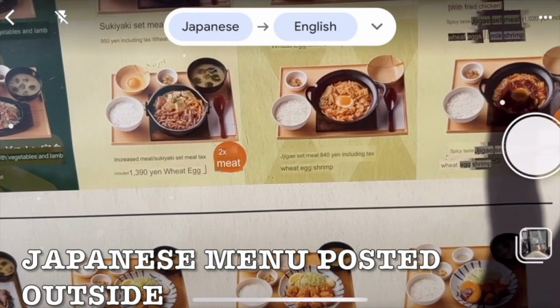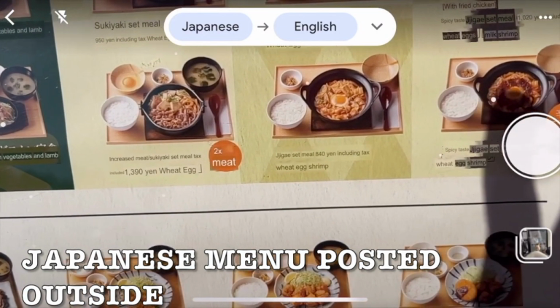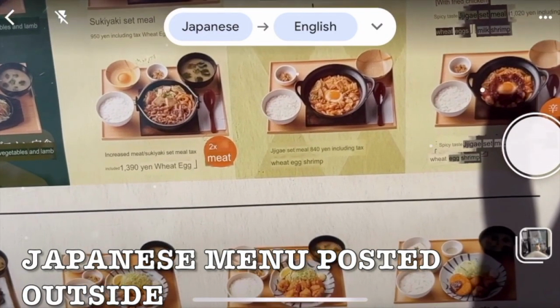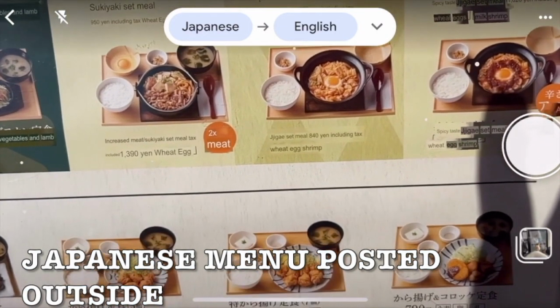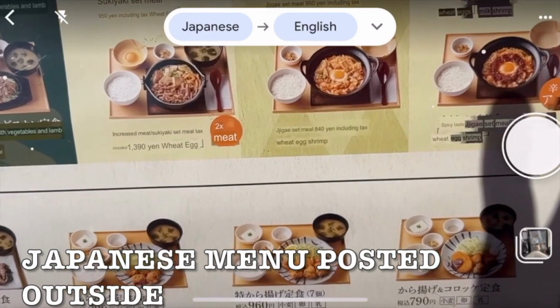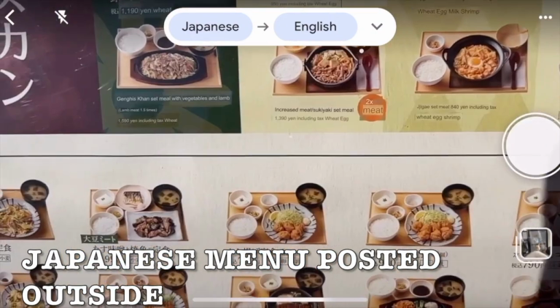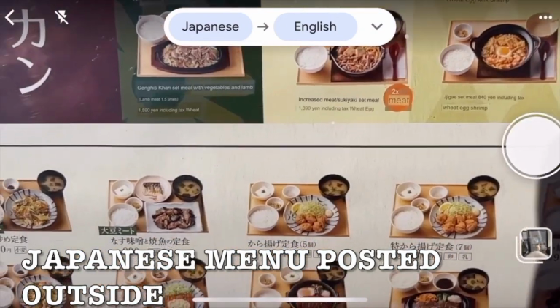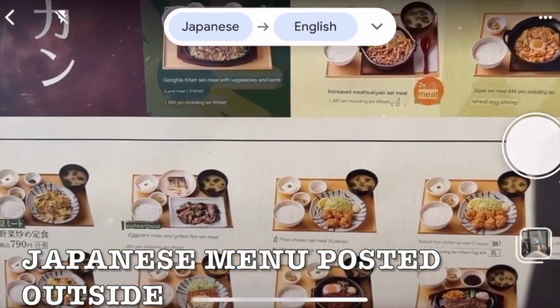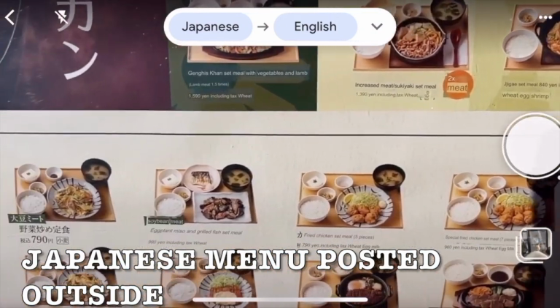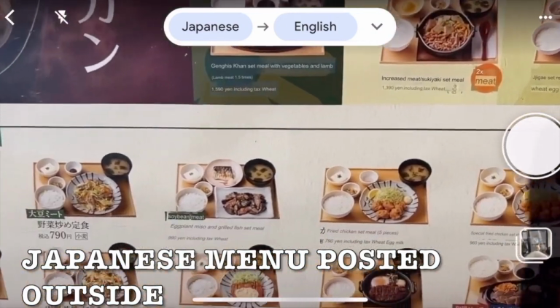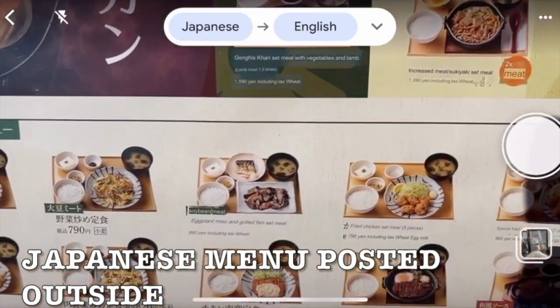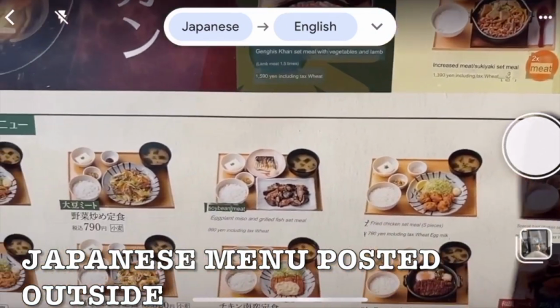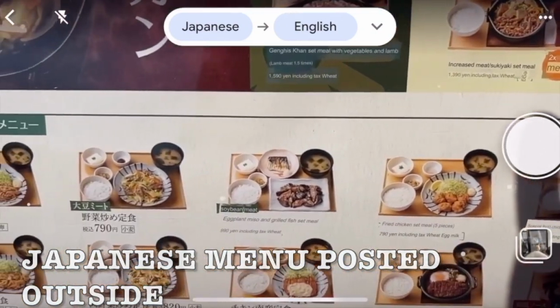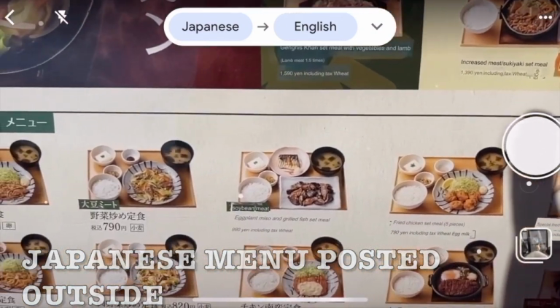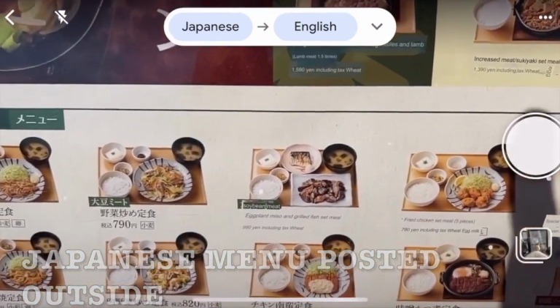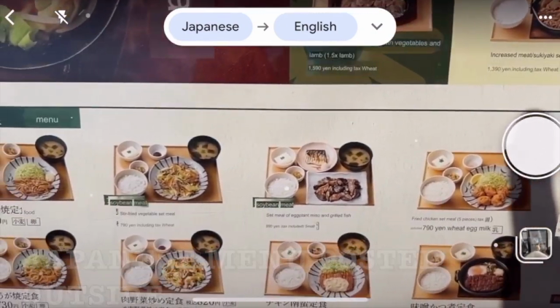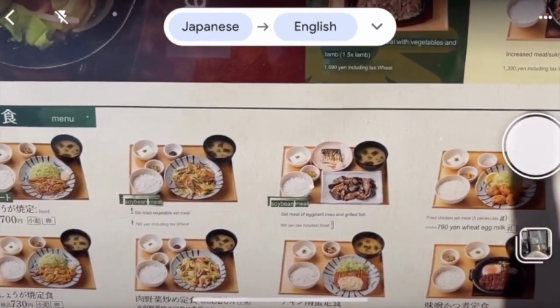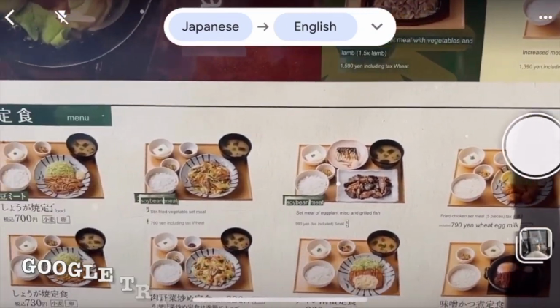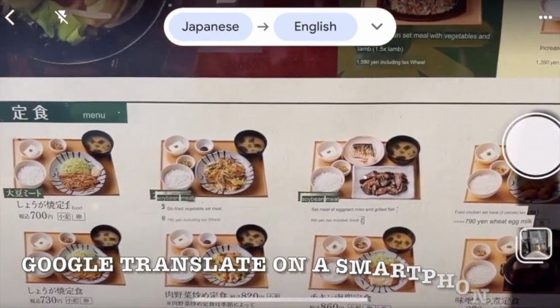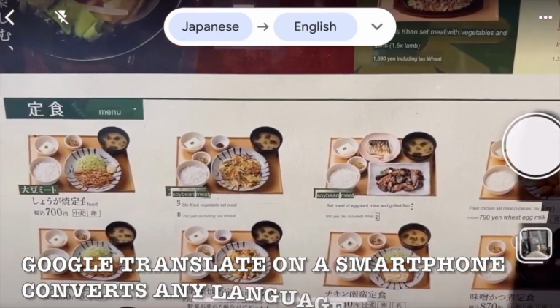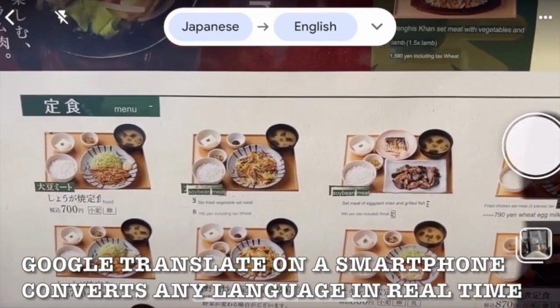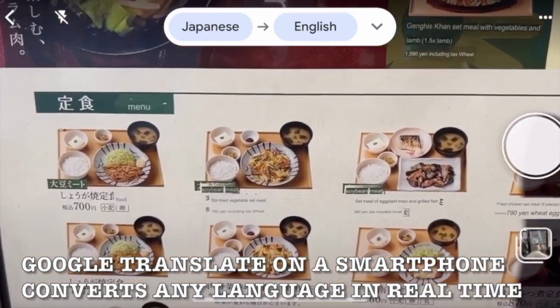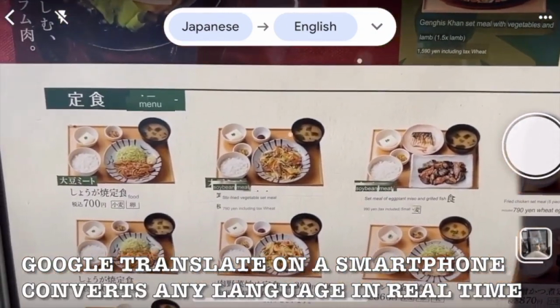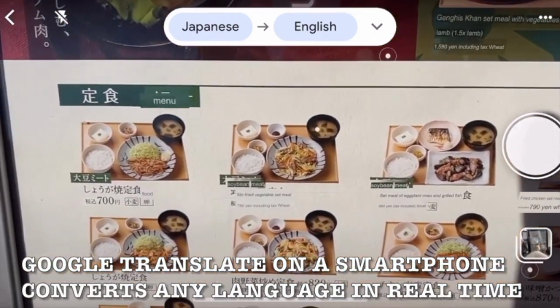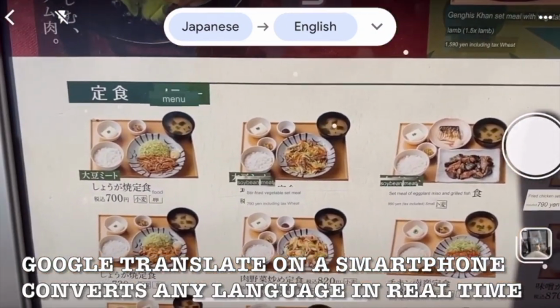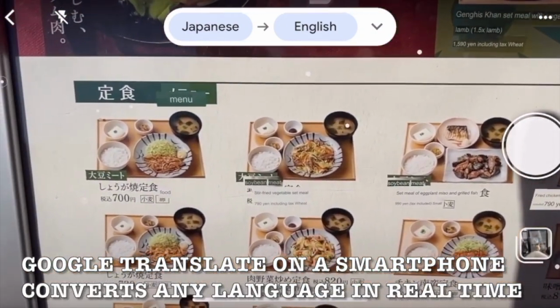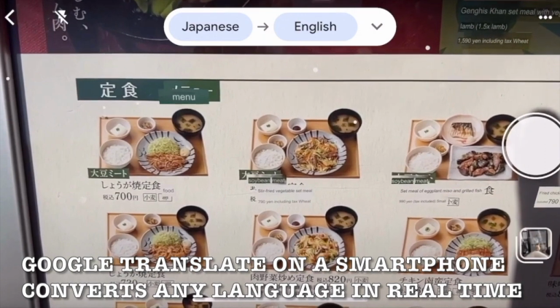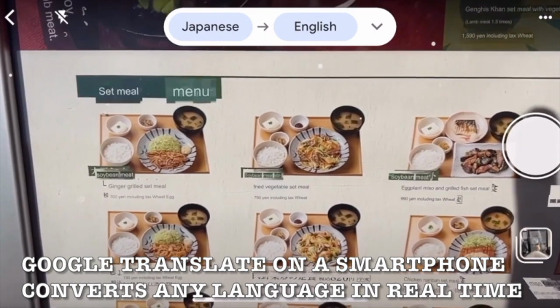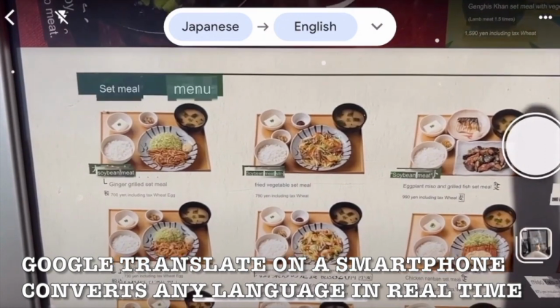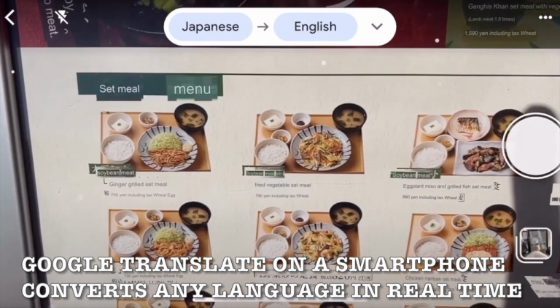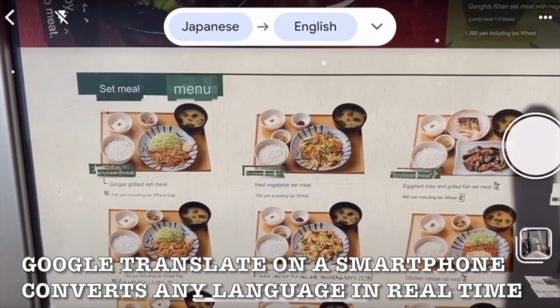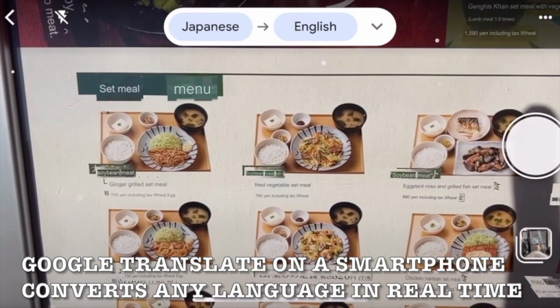If you travel to Japan, menus are not going to be in English. Here I am at a traditional Japanese restaurant, using my camera phone to scan the menu and translate in real time.